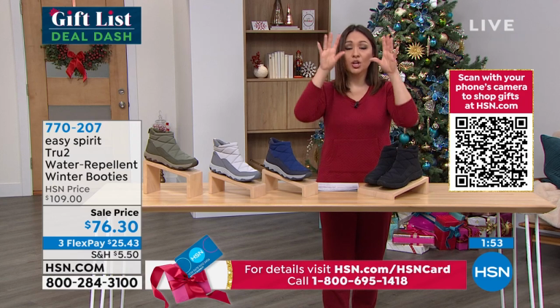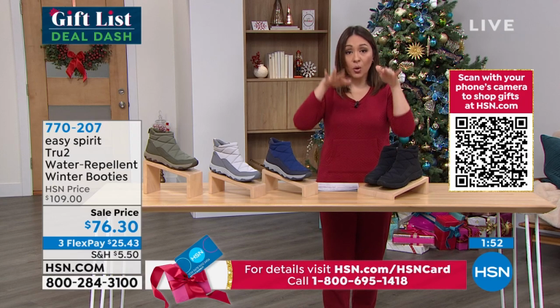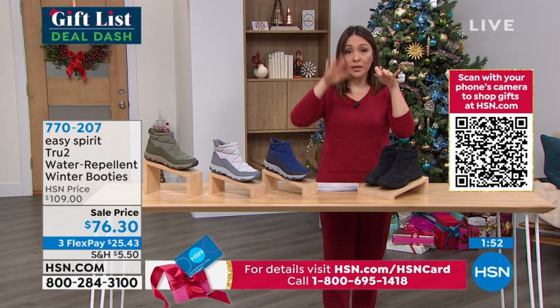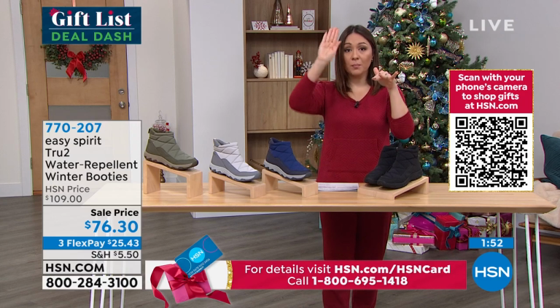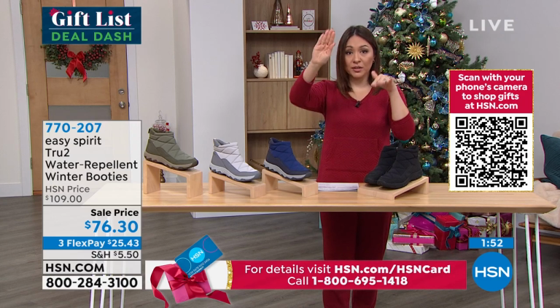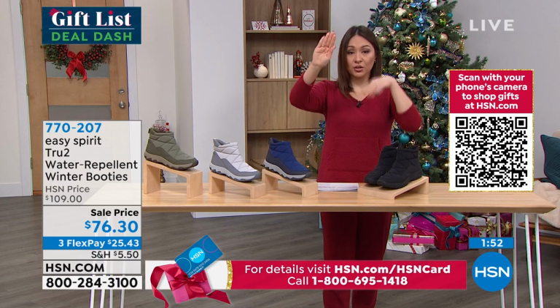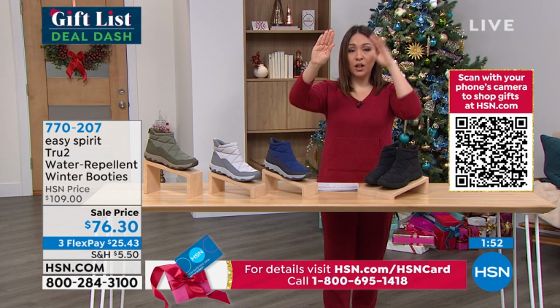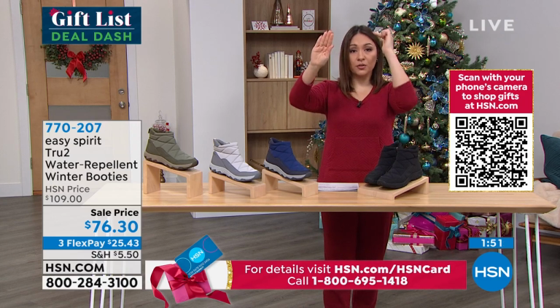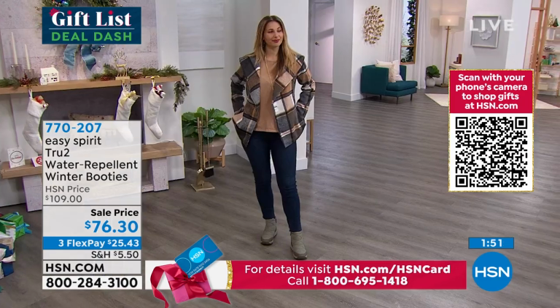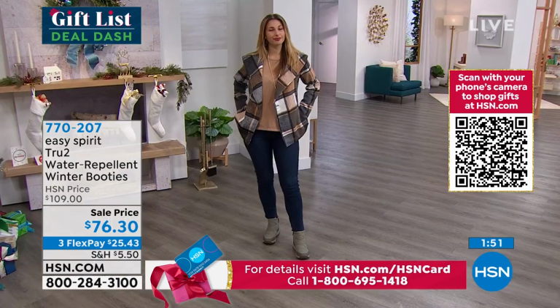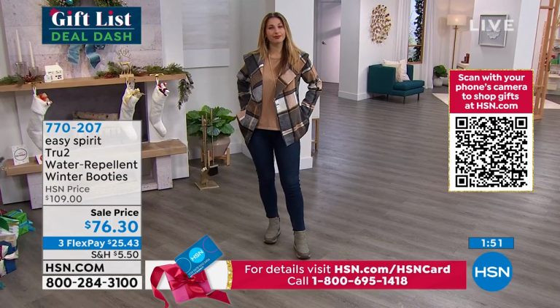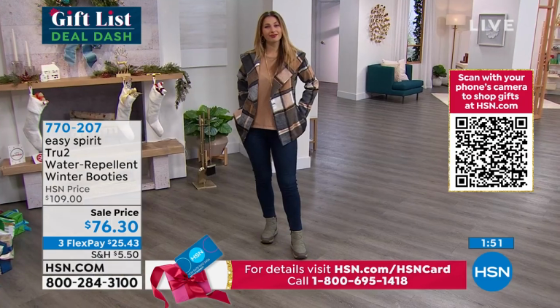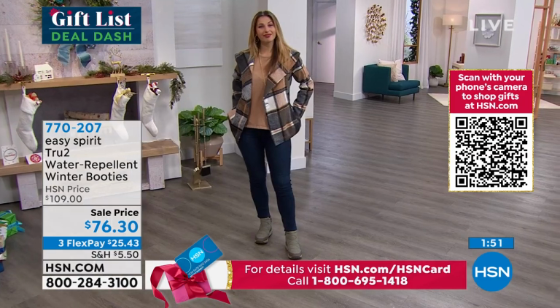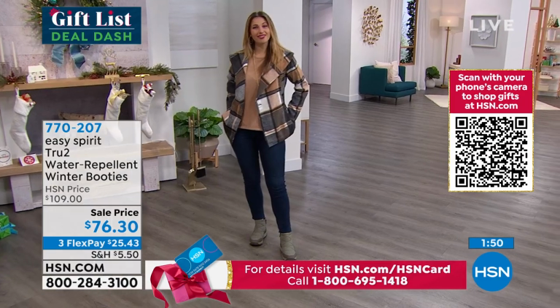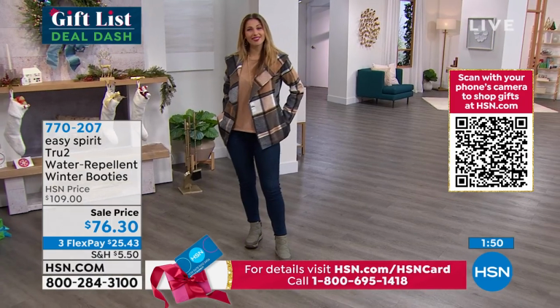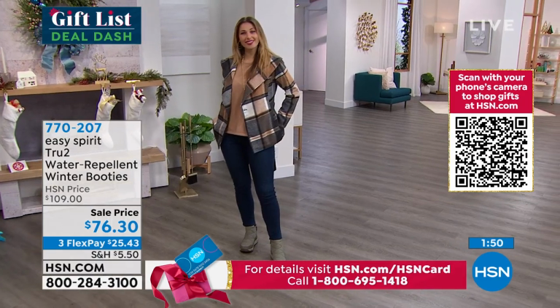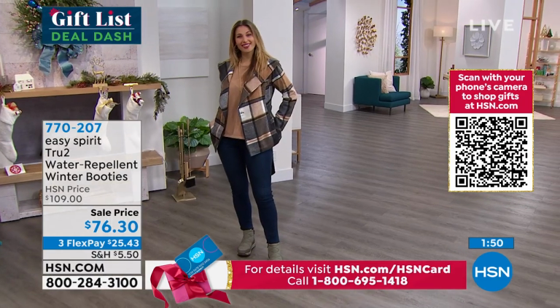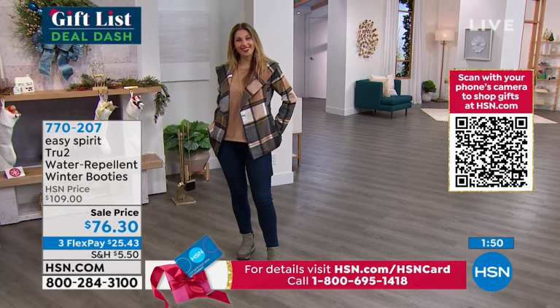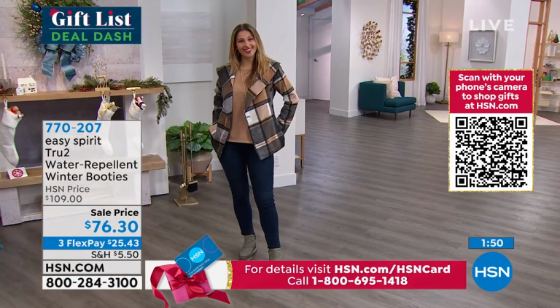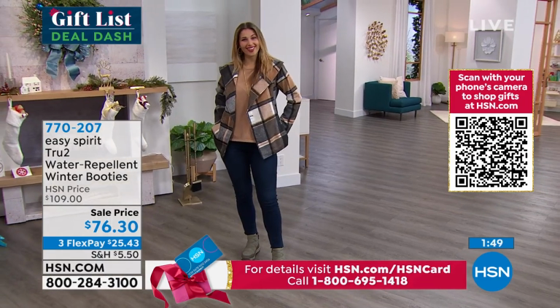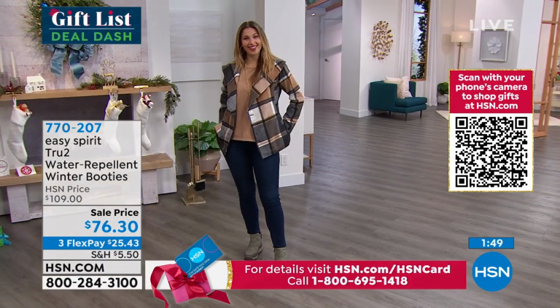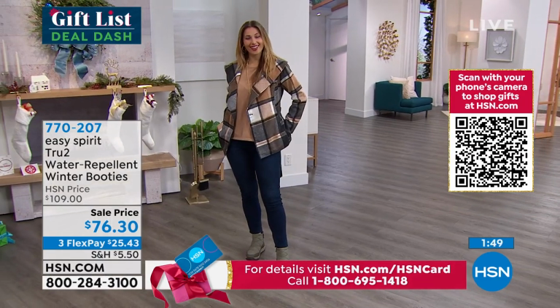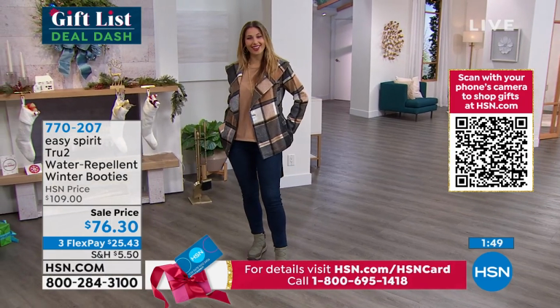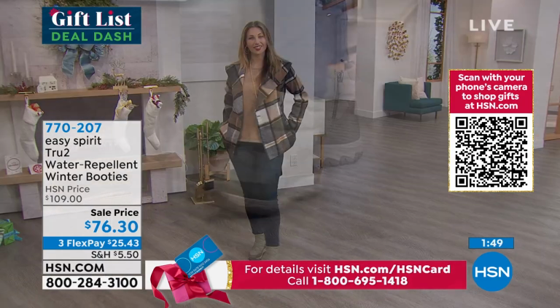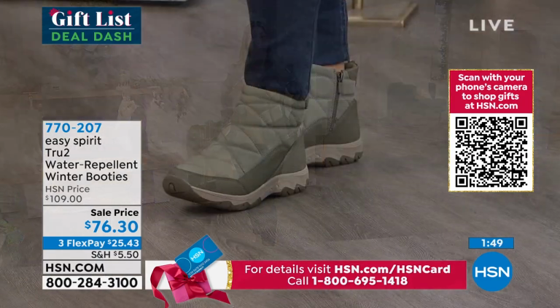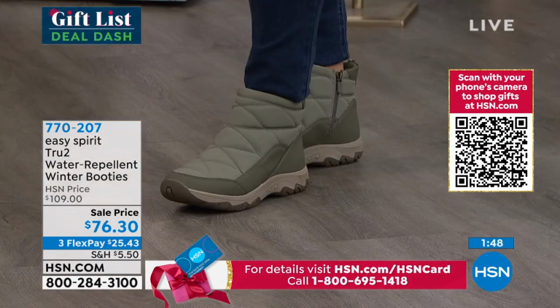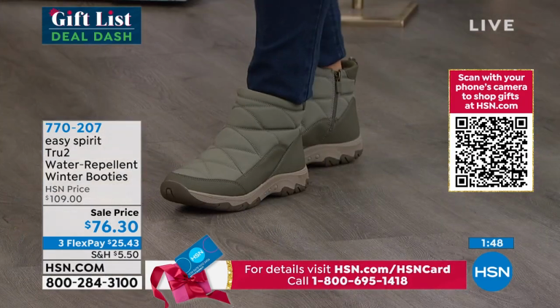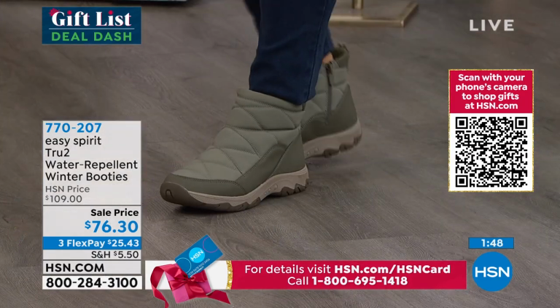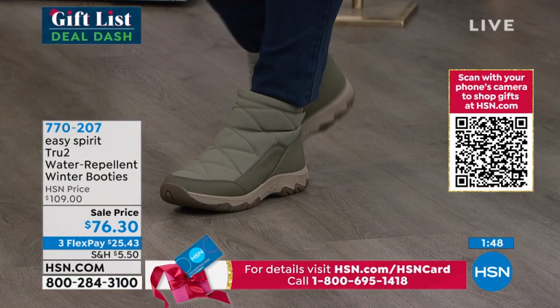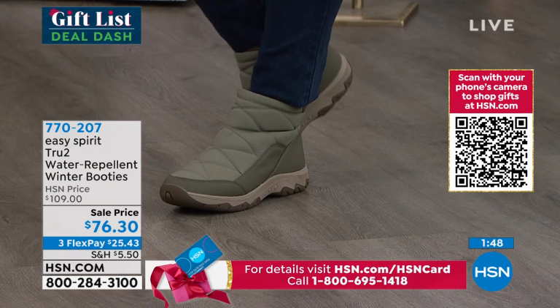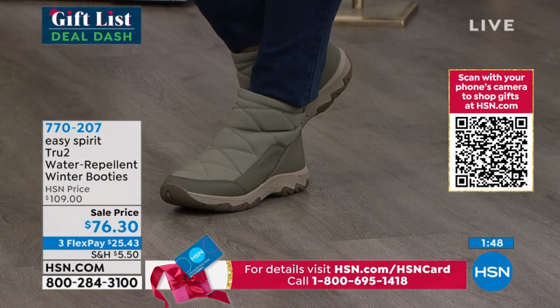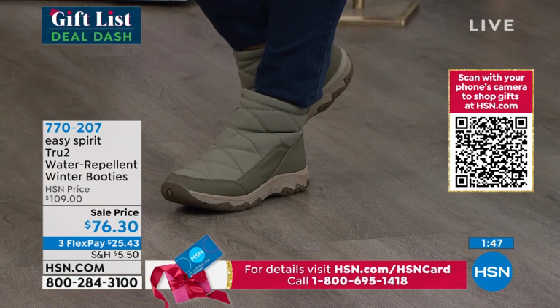Go to hsn.com, pick your color, pick your size, pick your width, put it in your cart. Make sure you grab this one today.